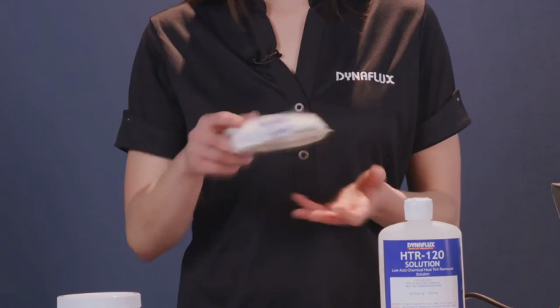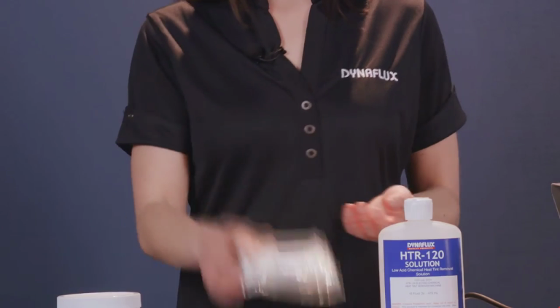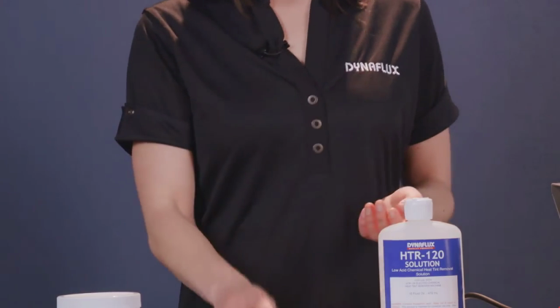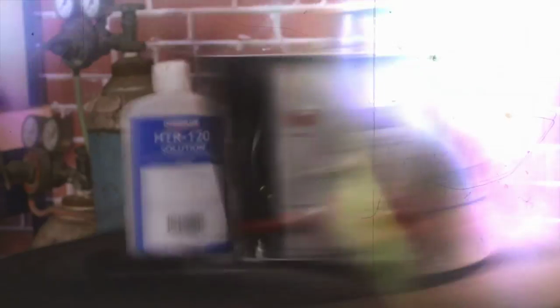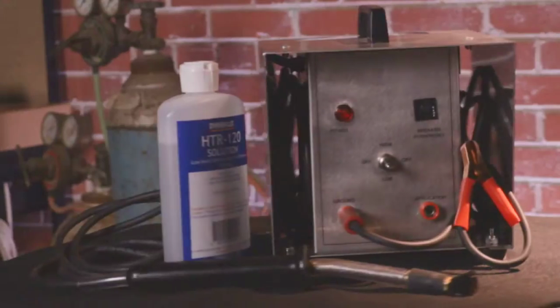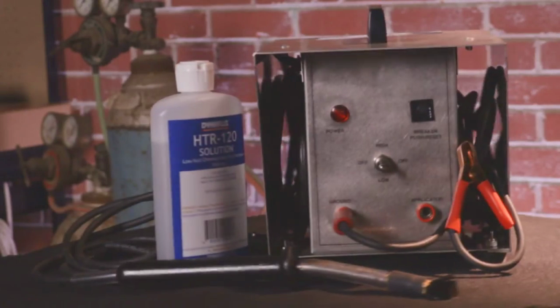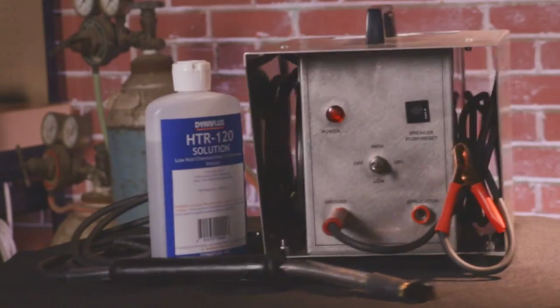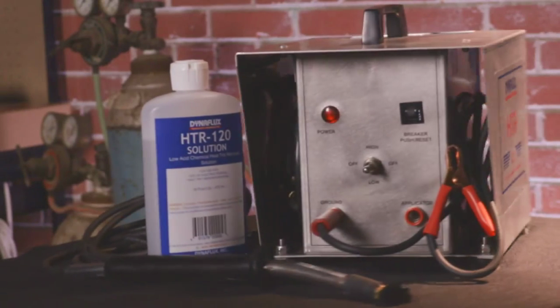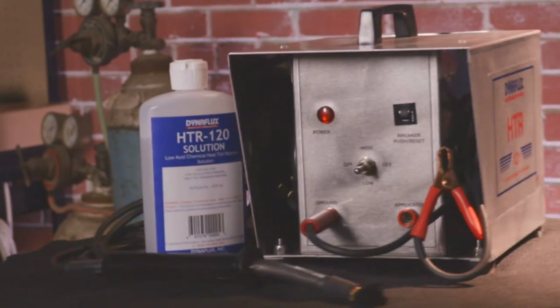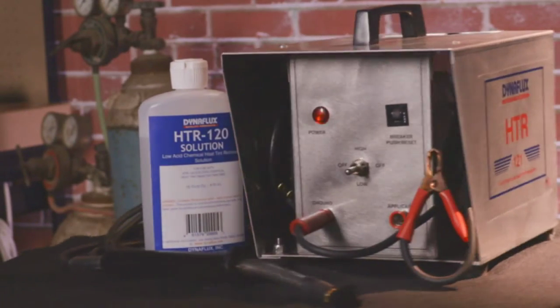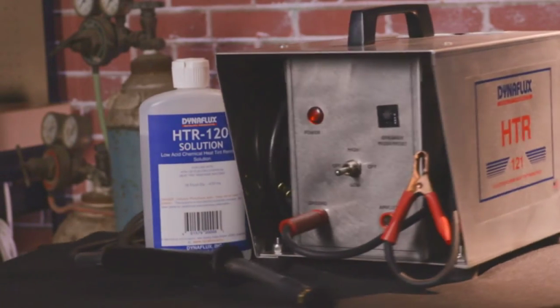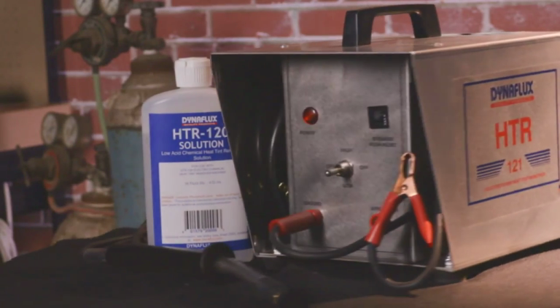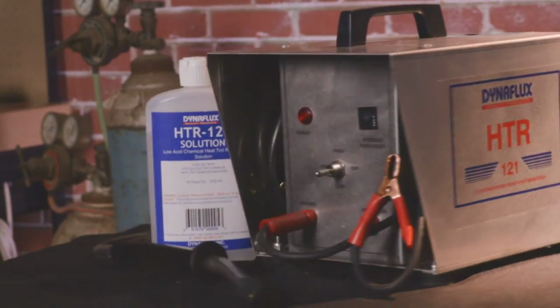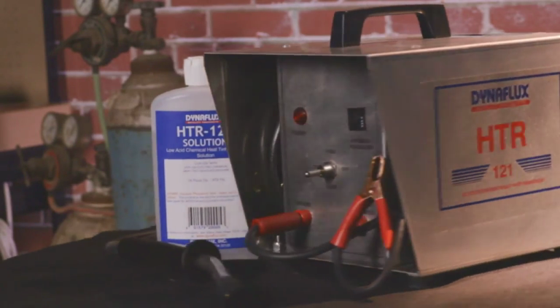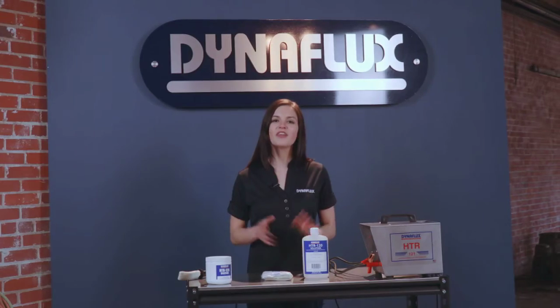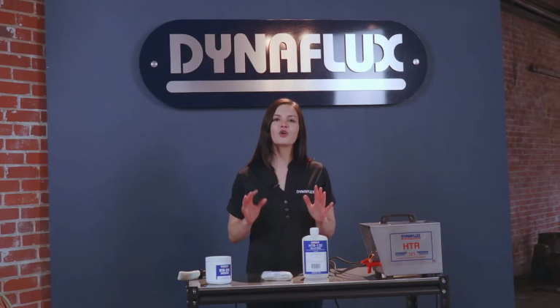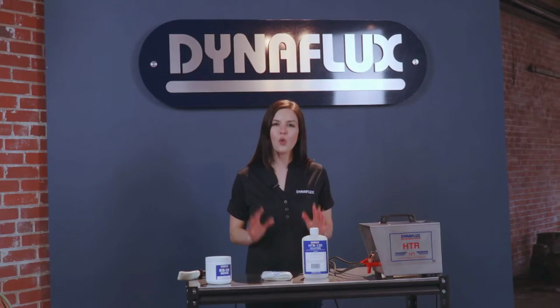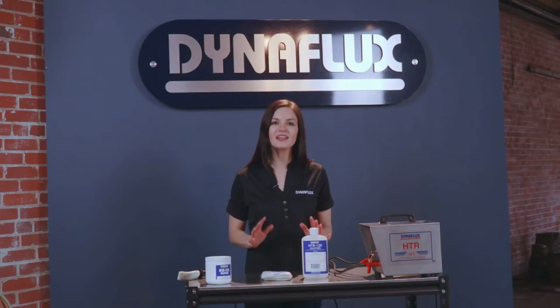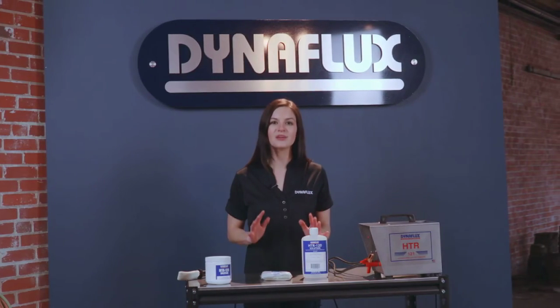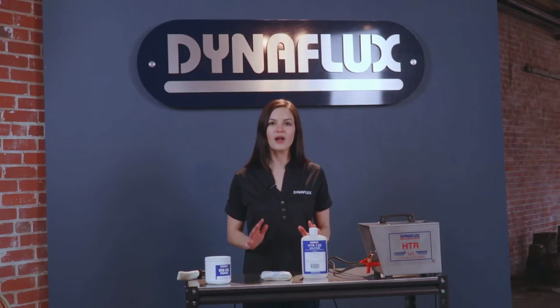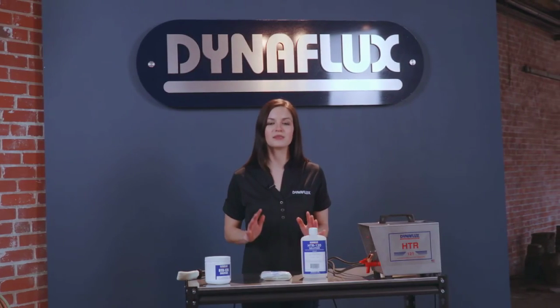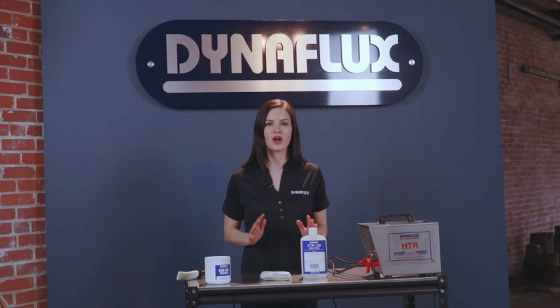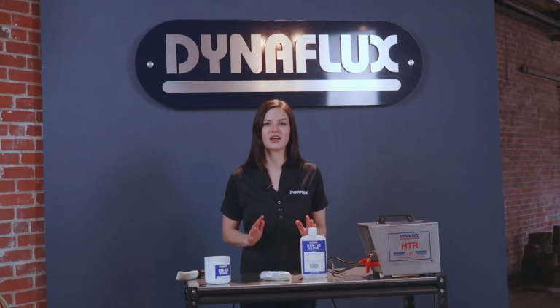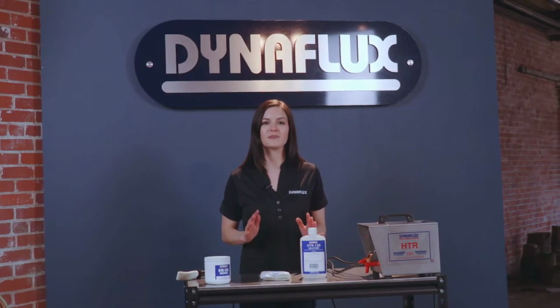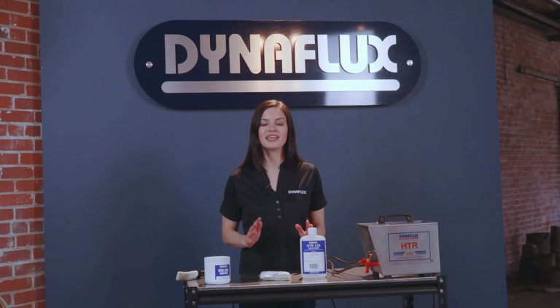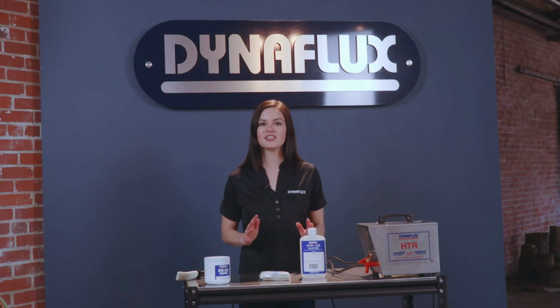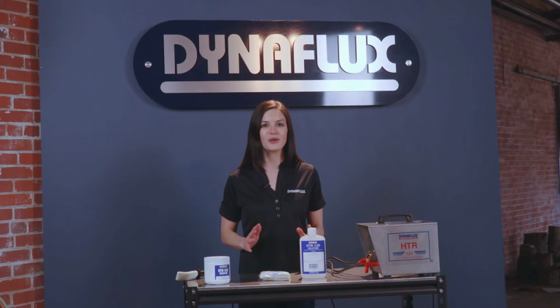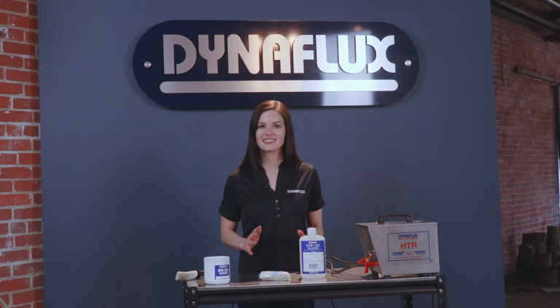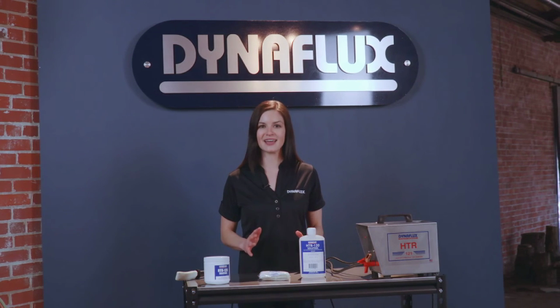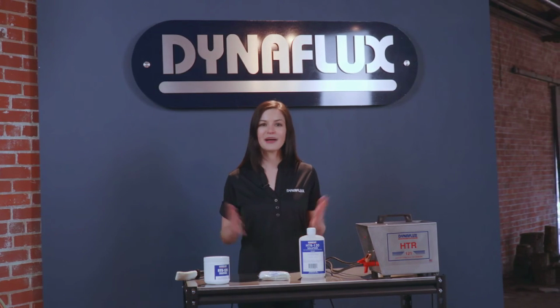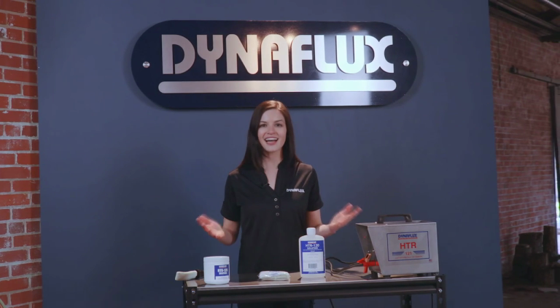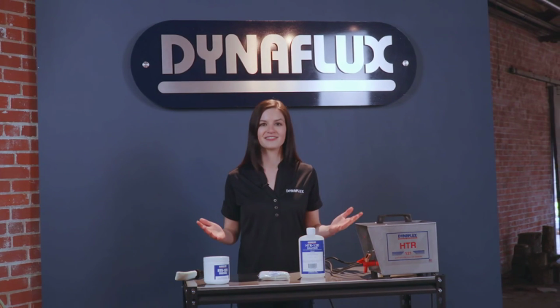The heat tint removal system — another quality welding product made in the USA by Dynaflux.